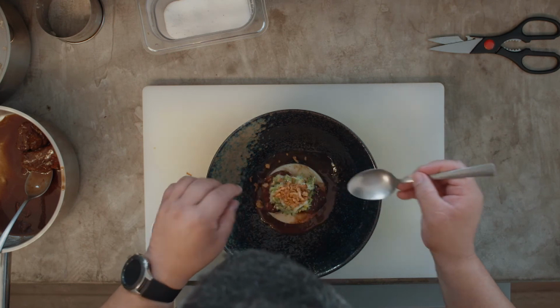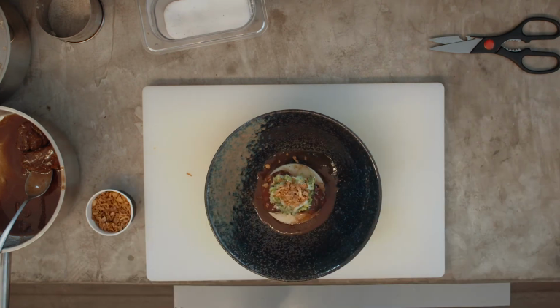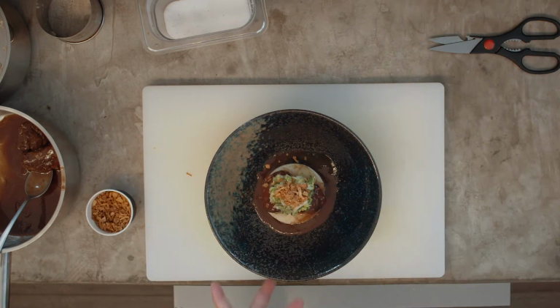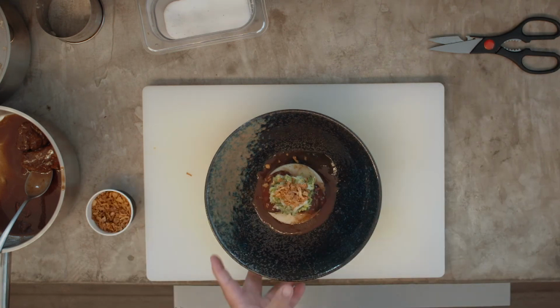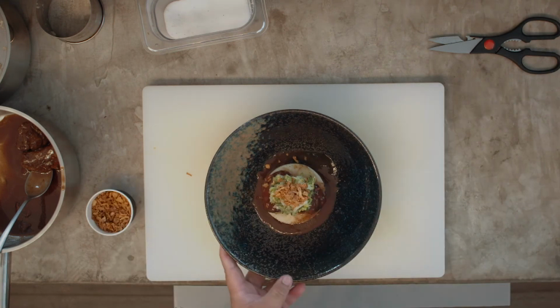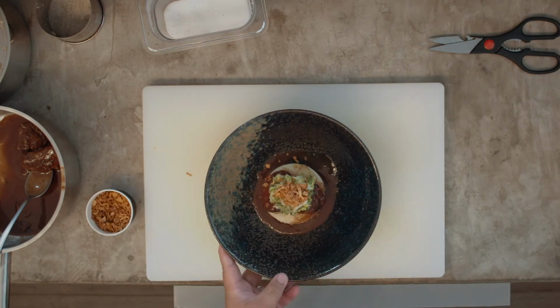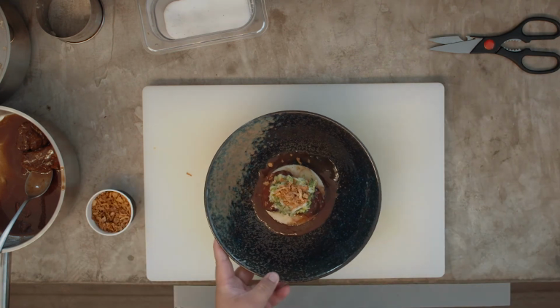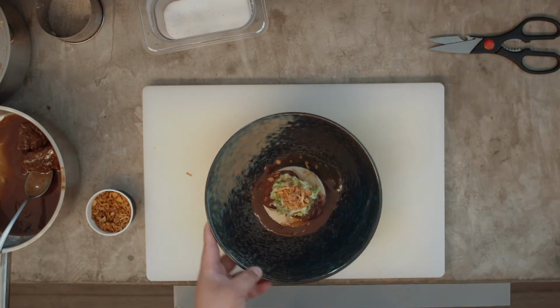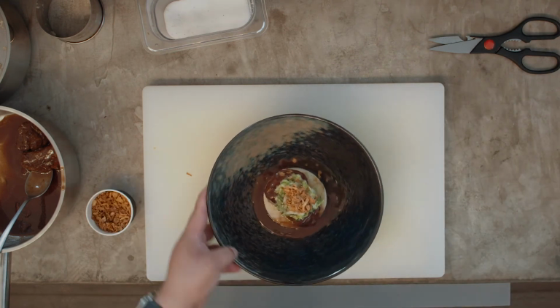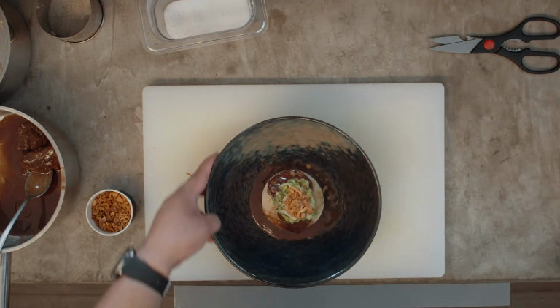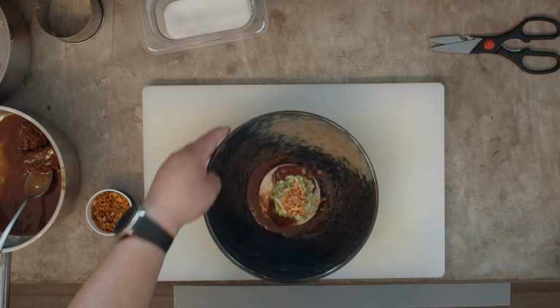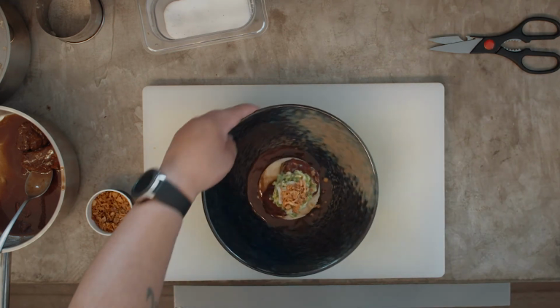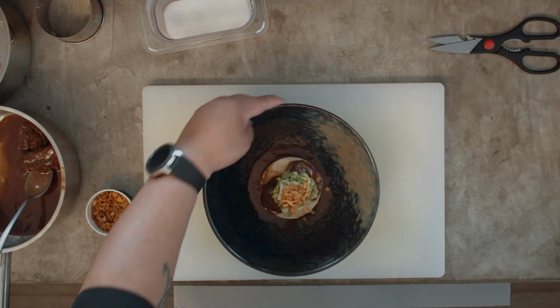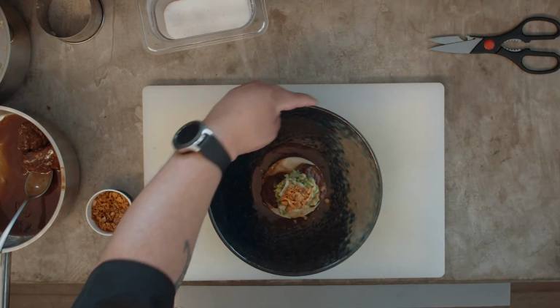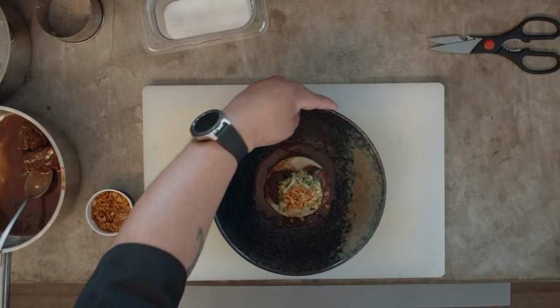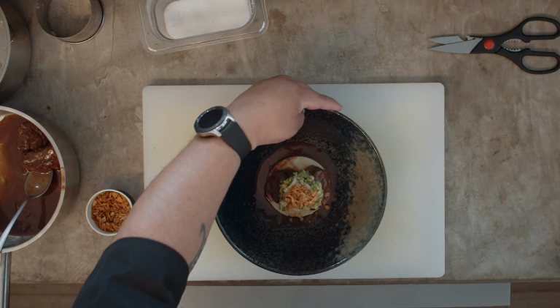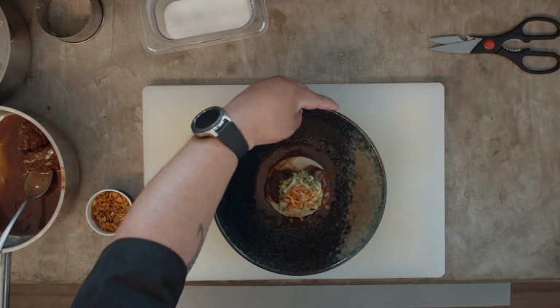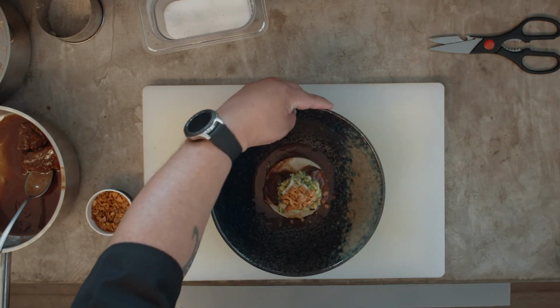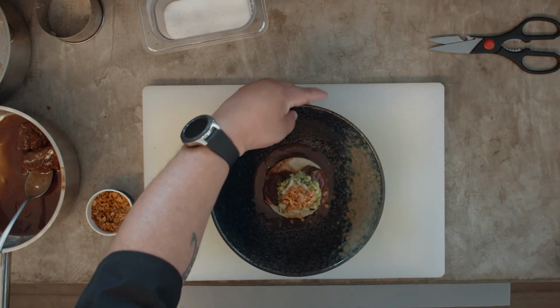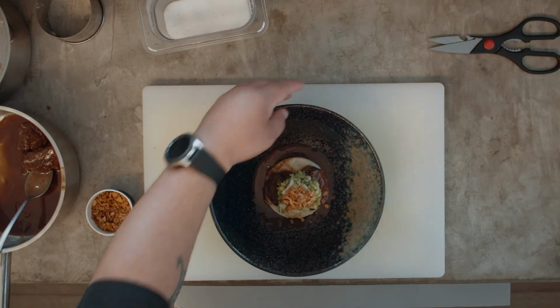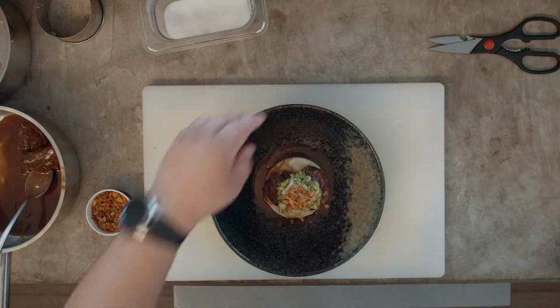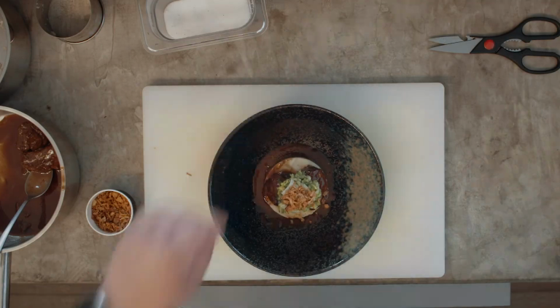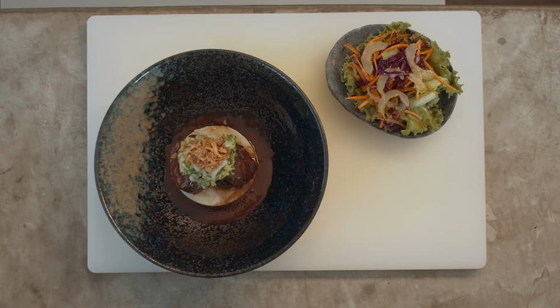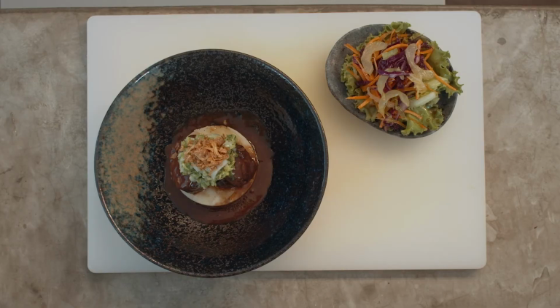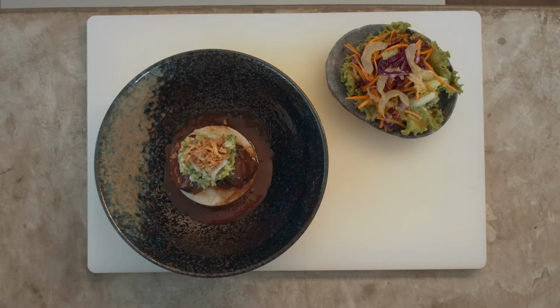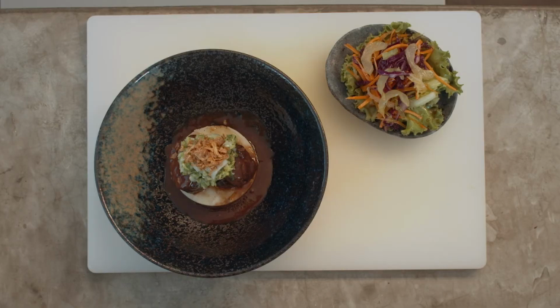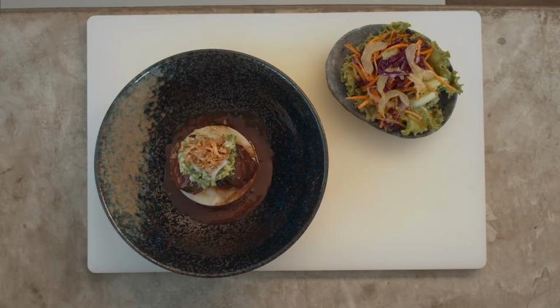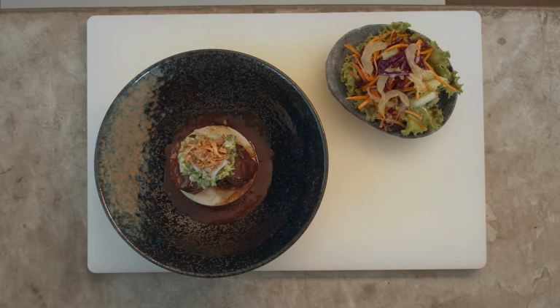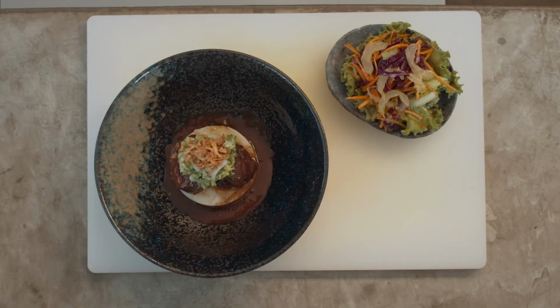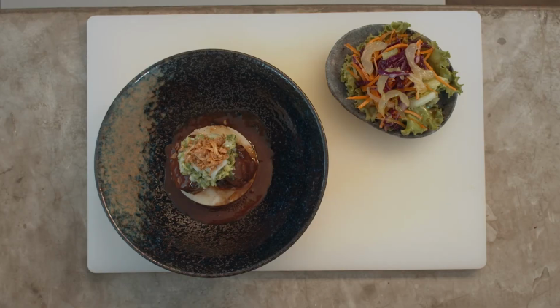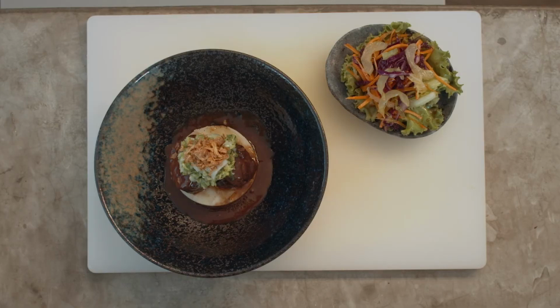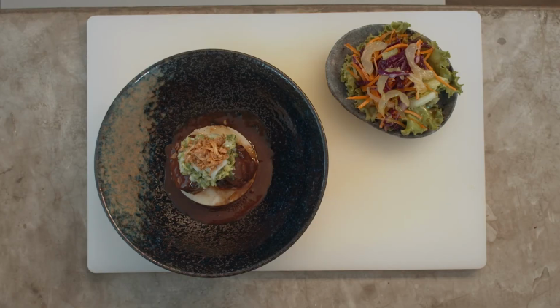And this is our braised beef short ribs. Buen apetito!